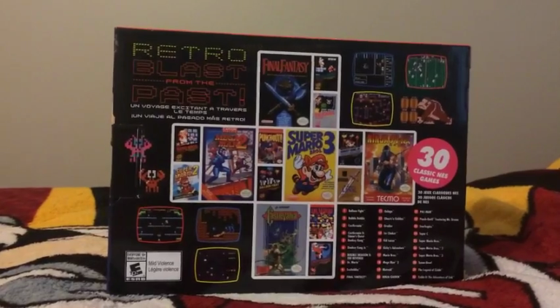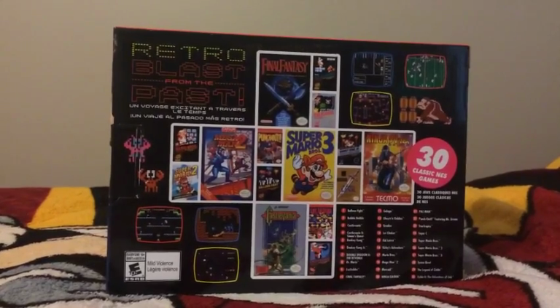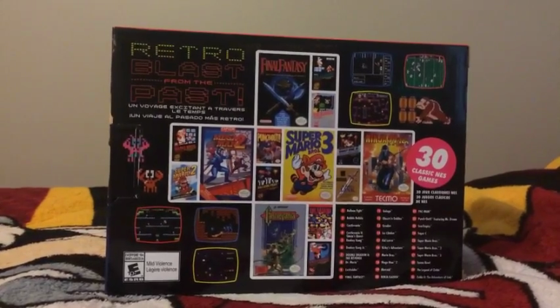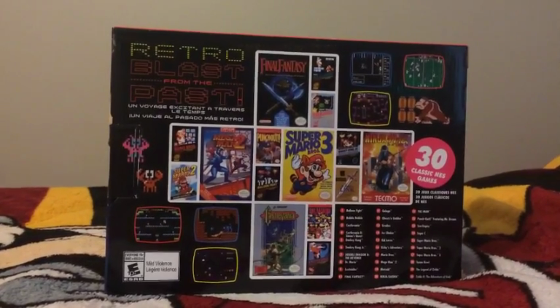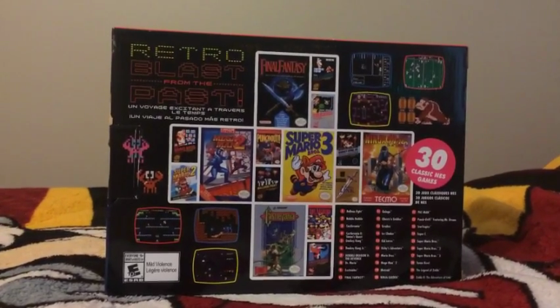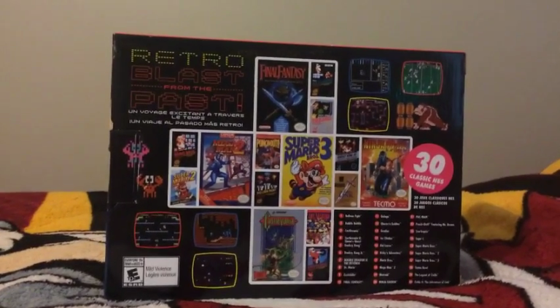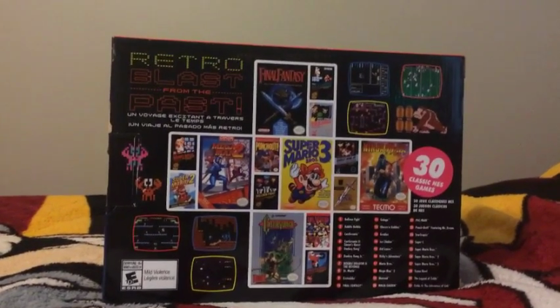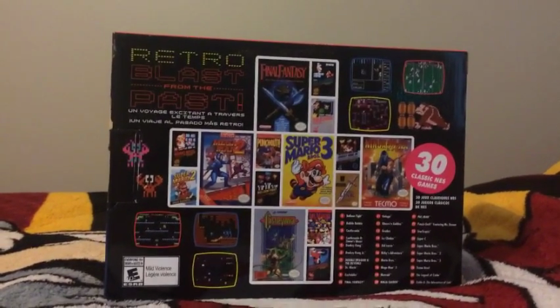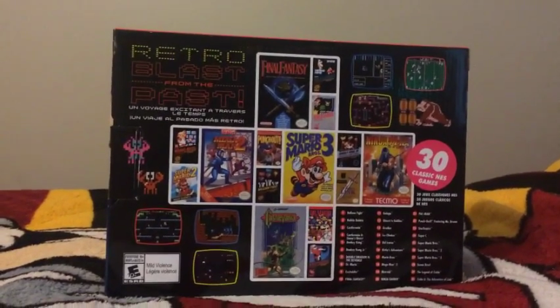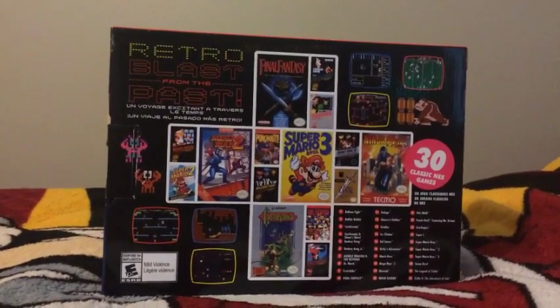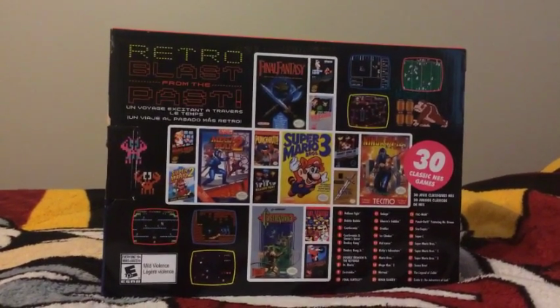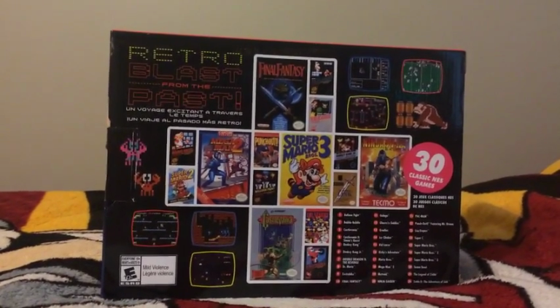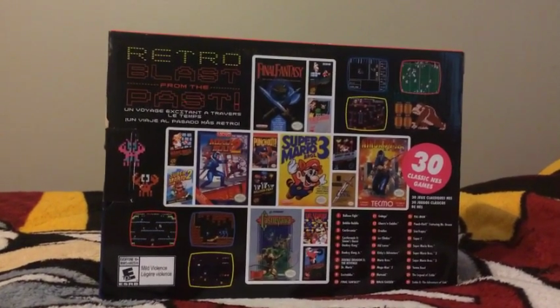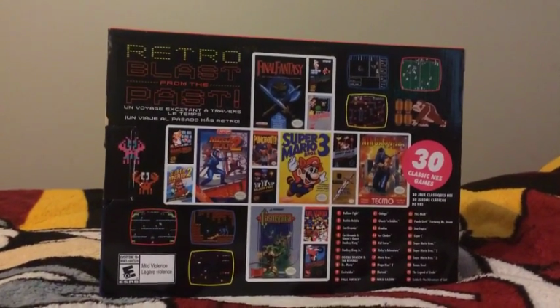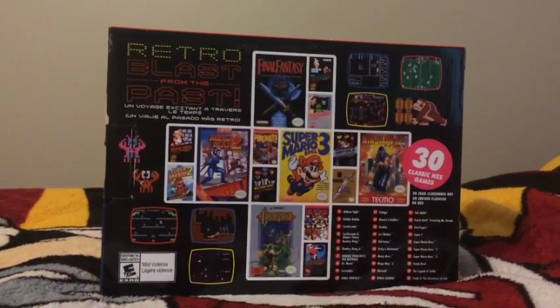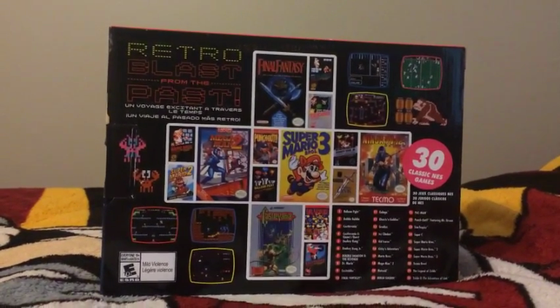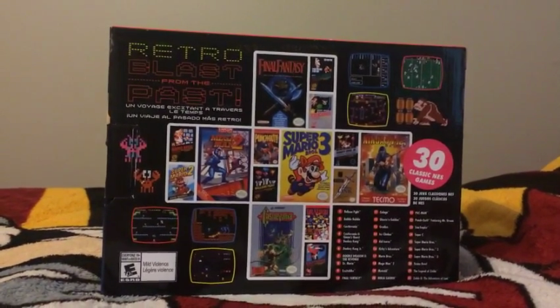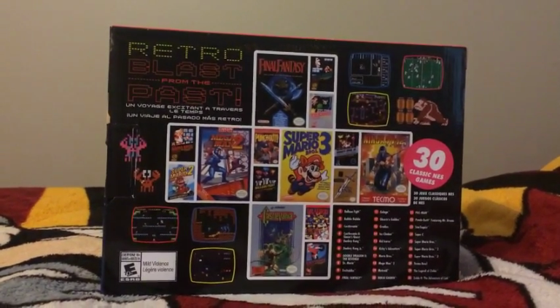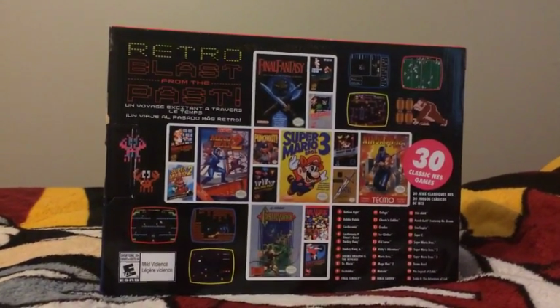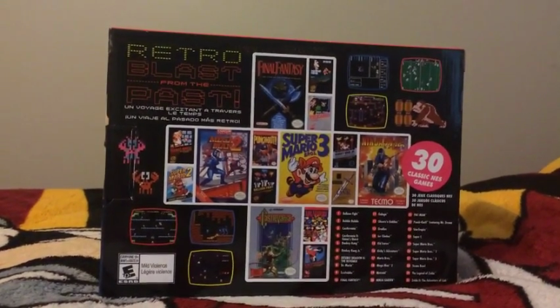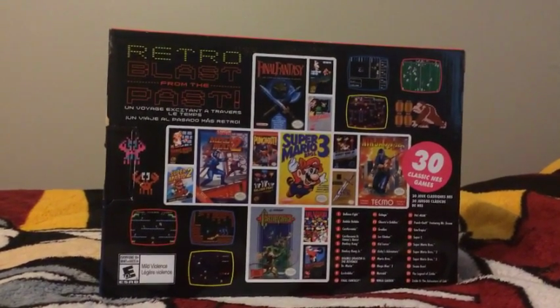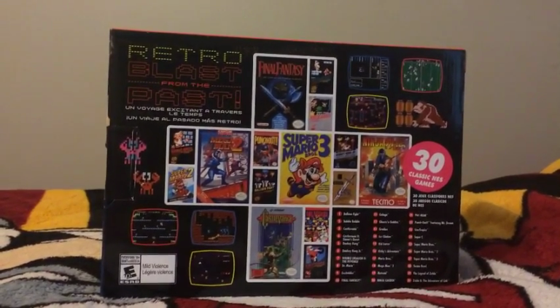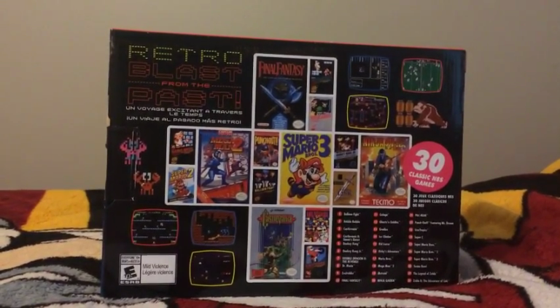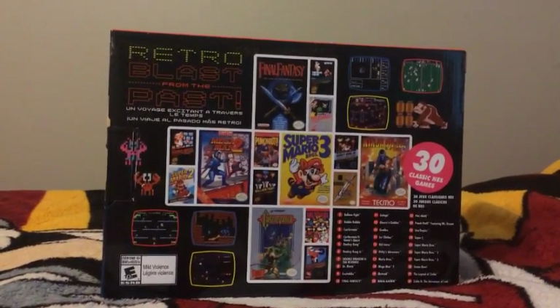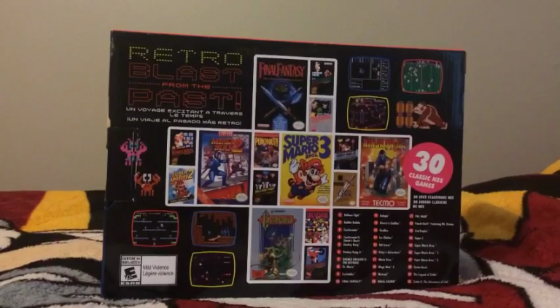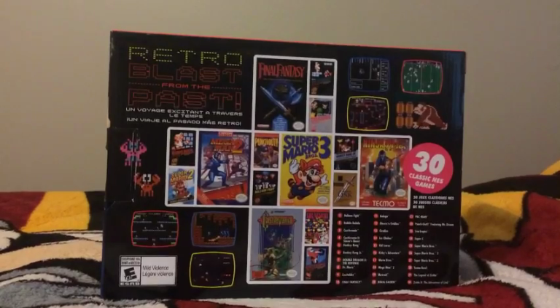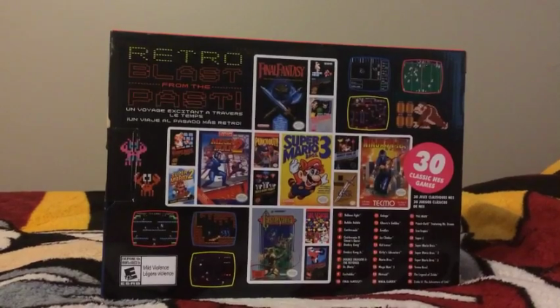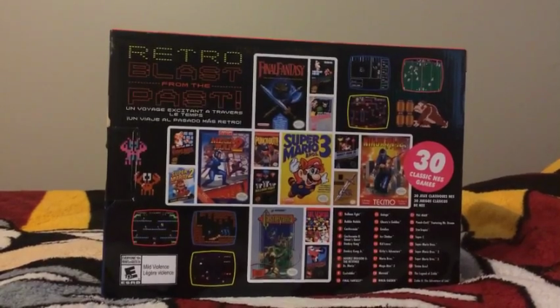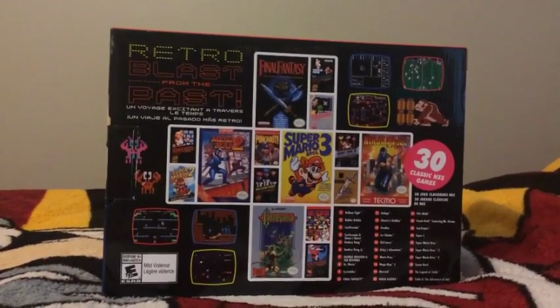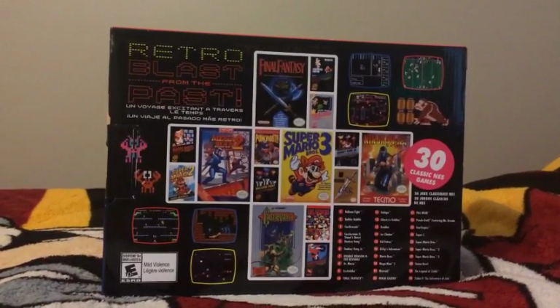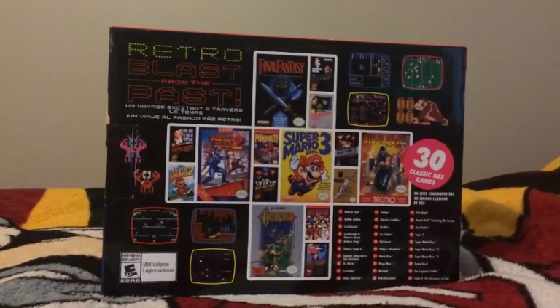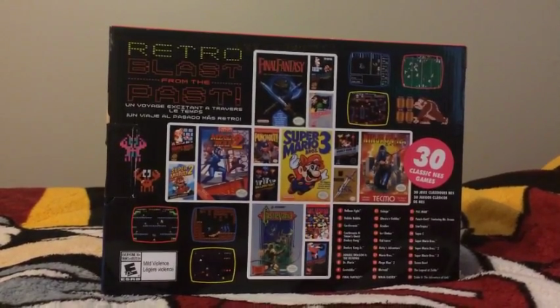It features all those classic games that are in the Classic Edition here. So I'm gonna unbox this right now.